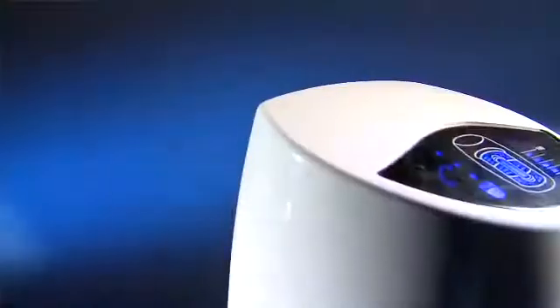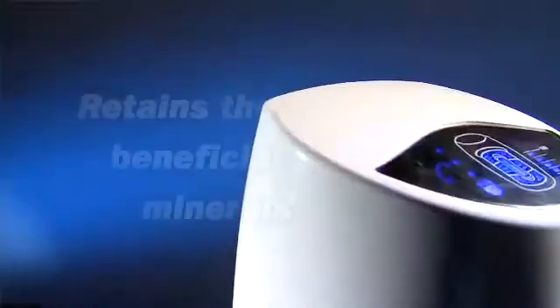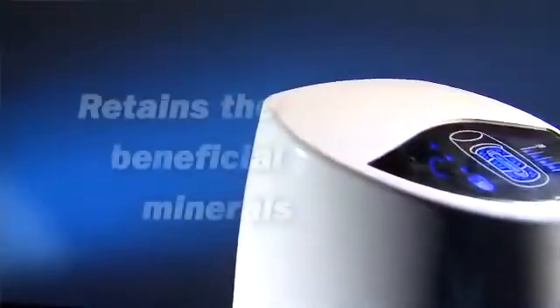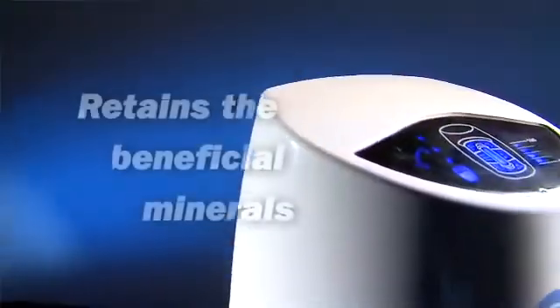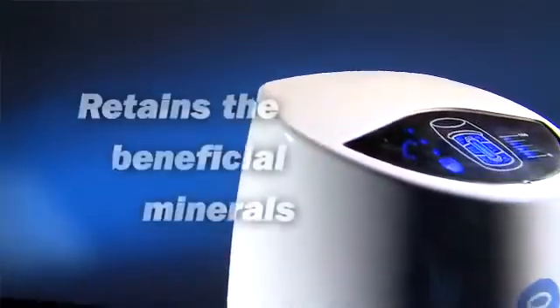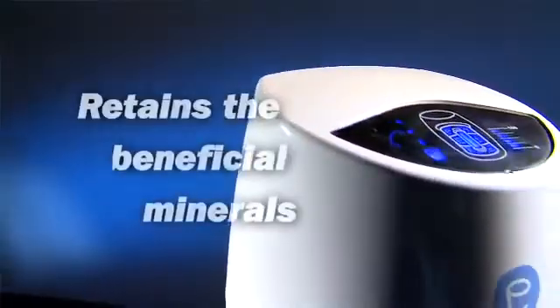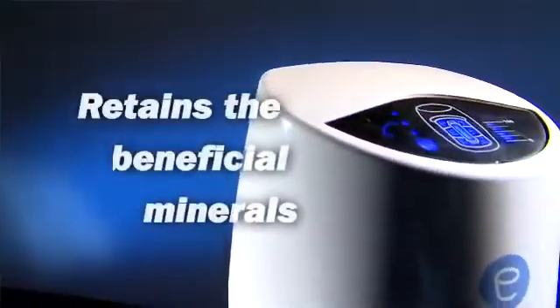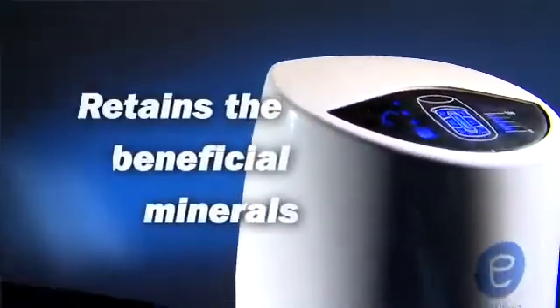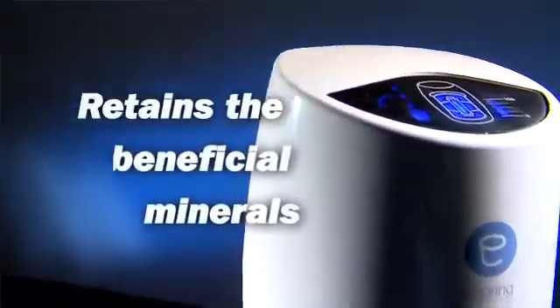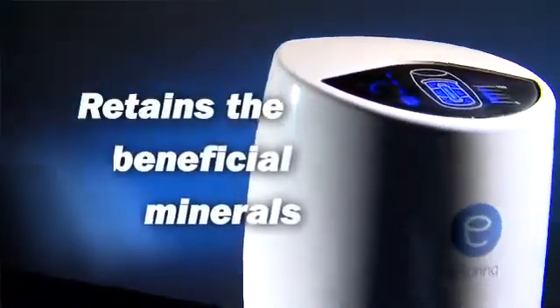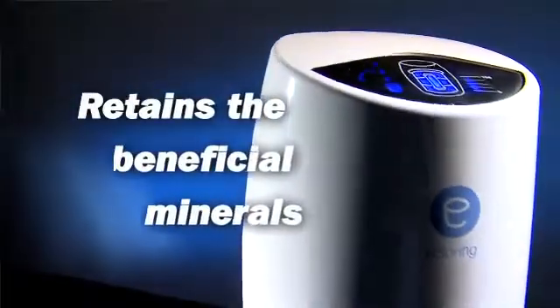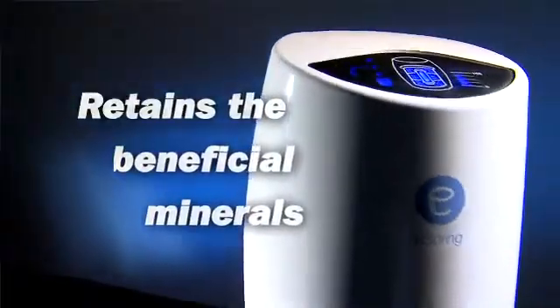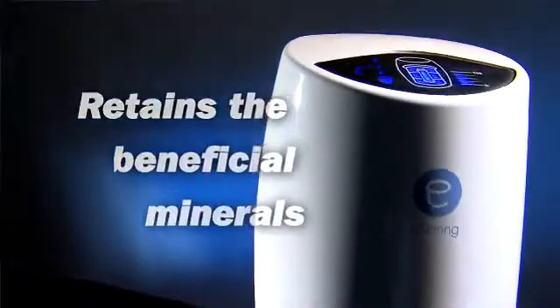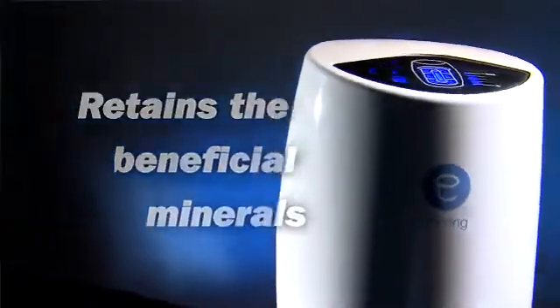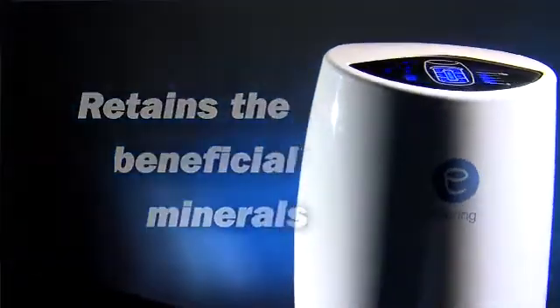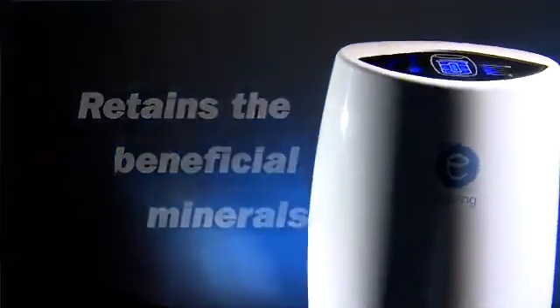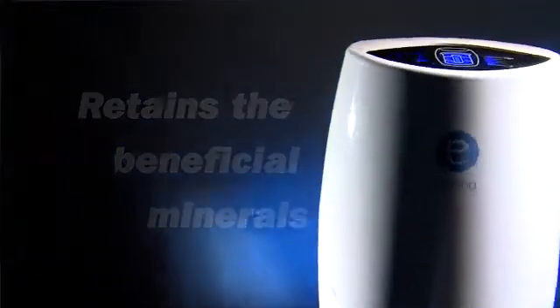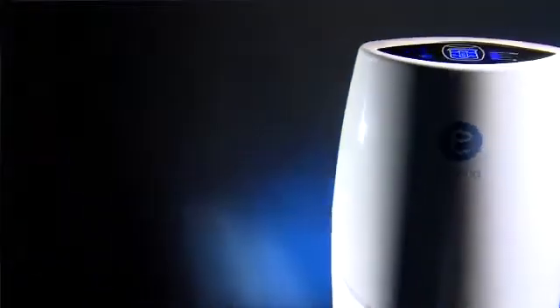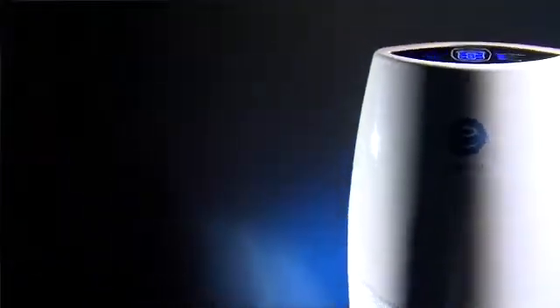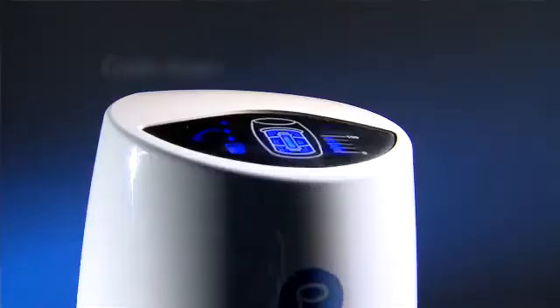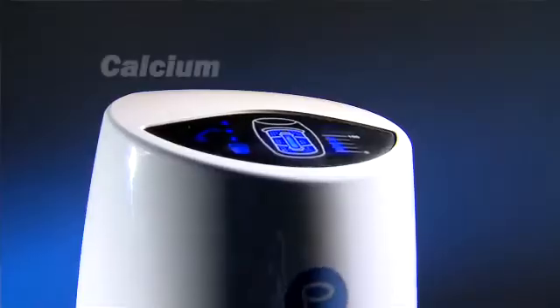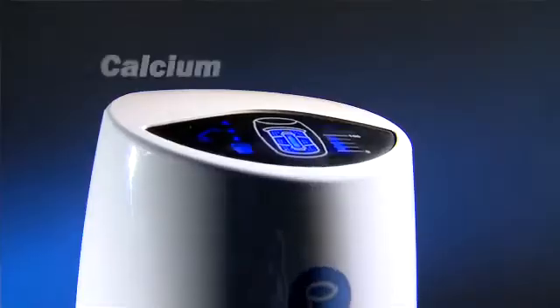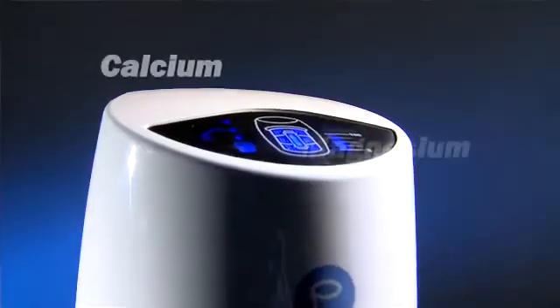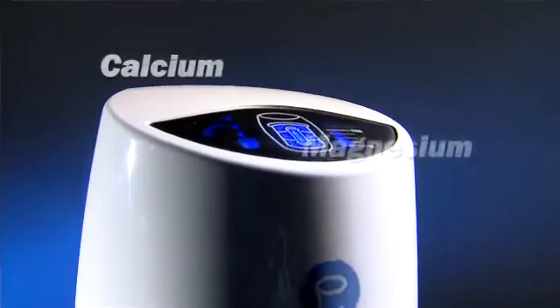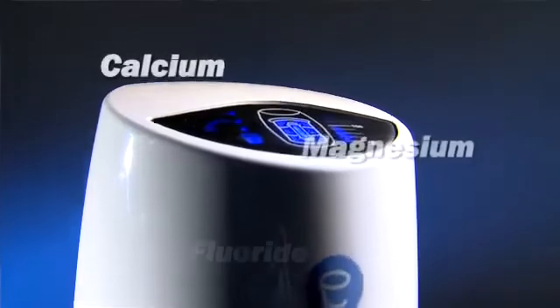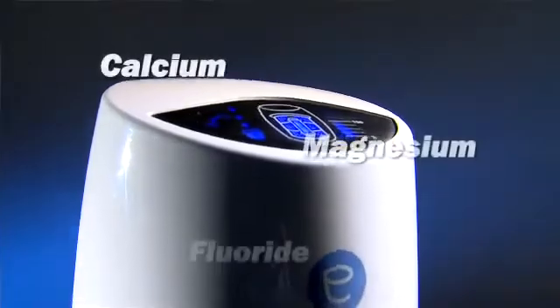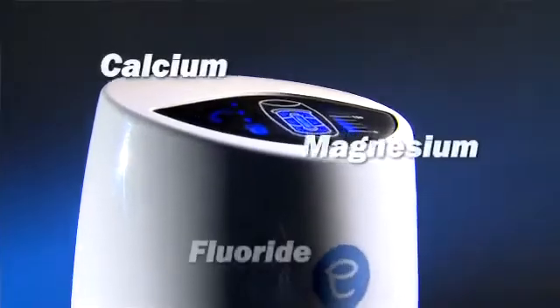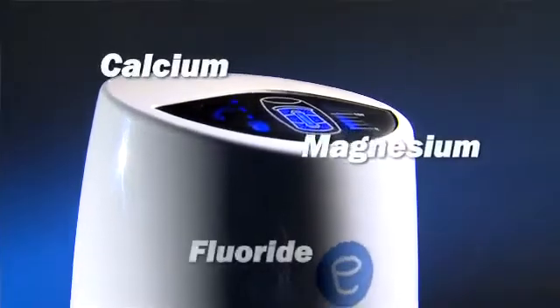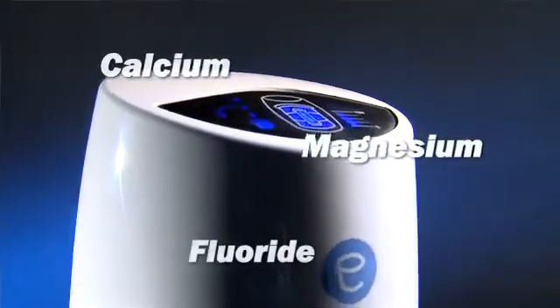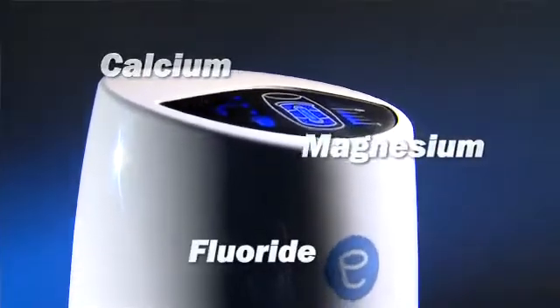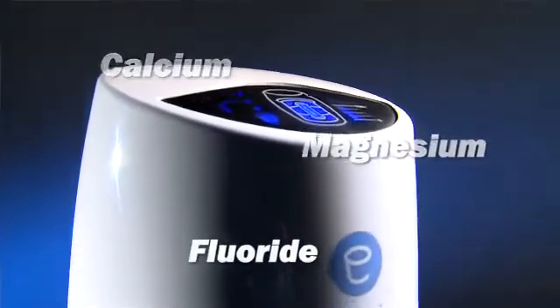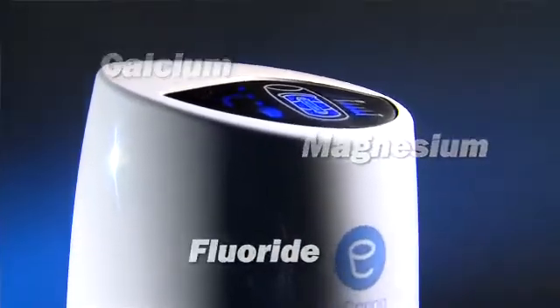Yet retains close to 100% of beneficial minerals, including calcium, magnesium and fluoride.